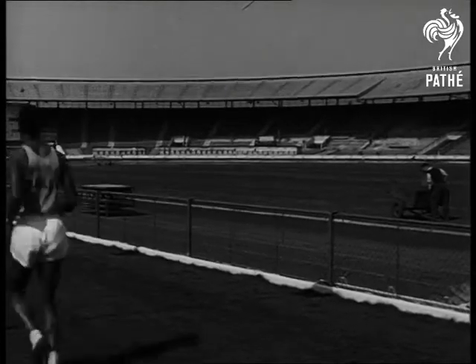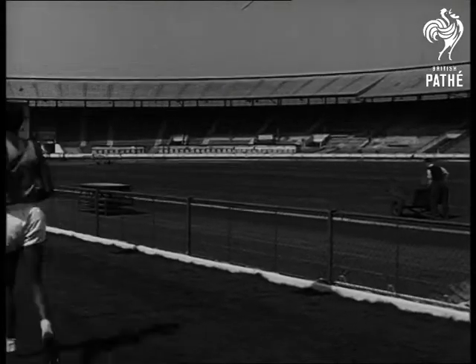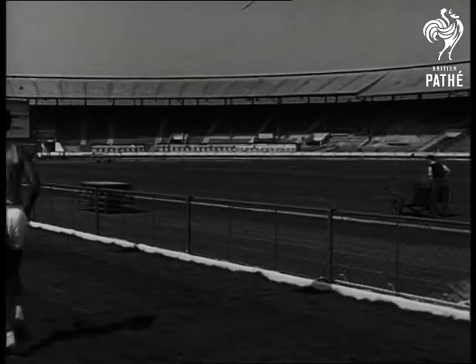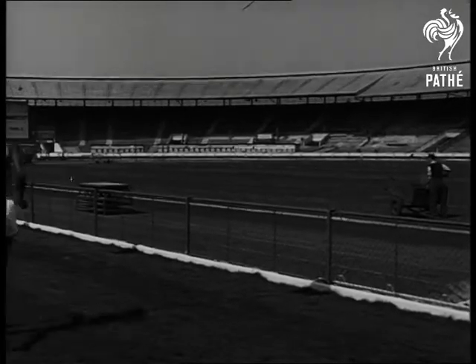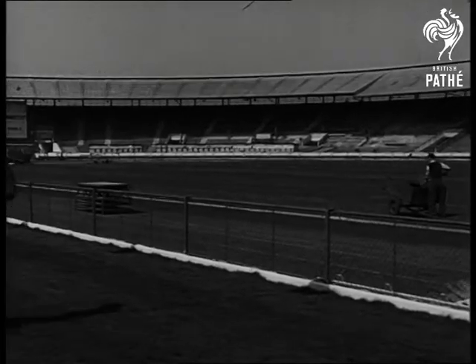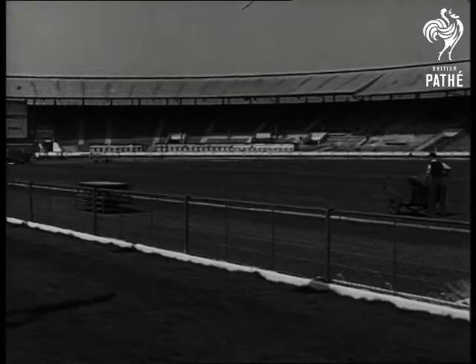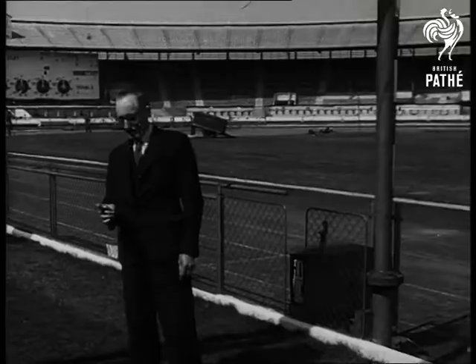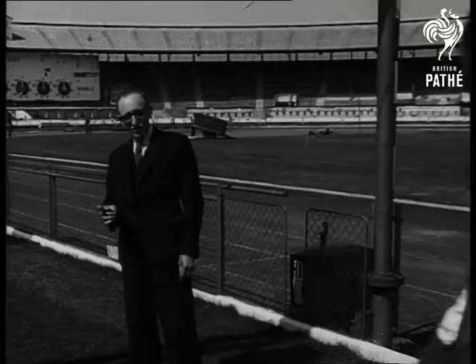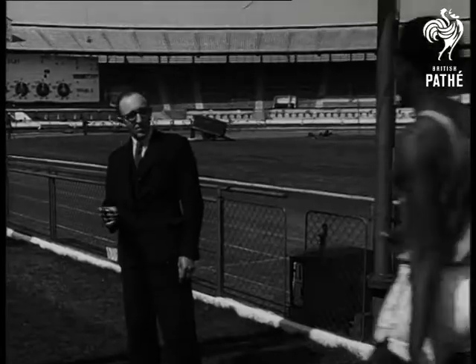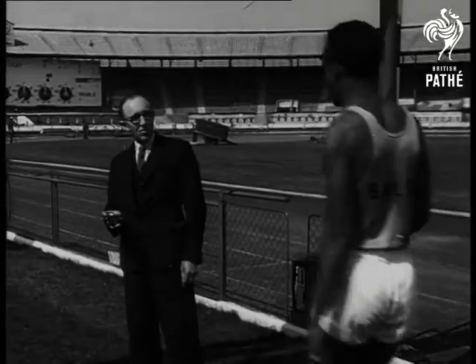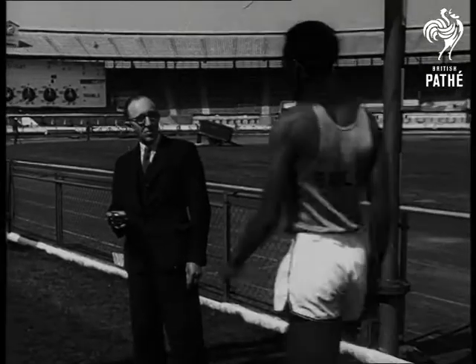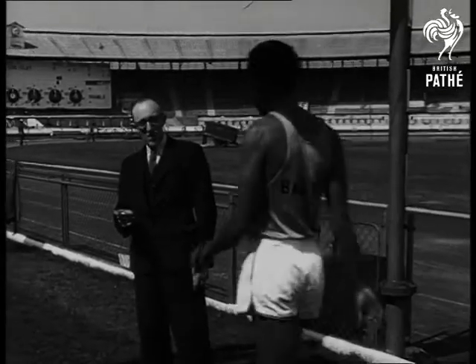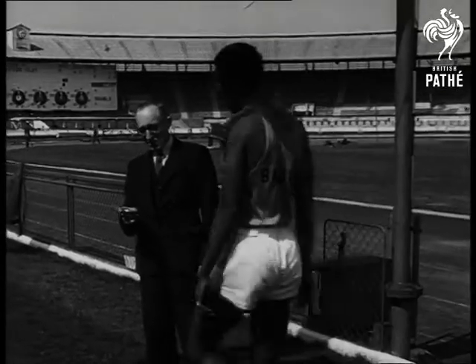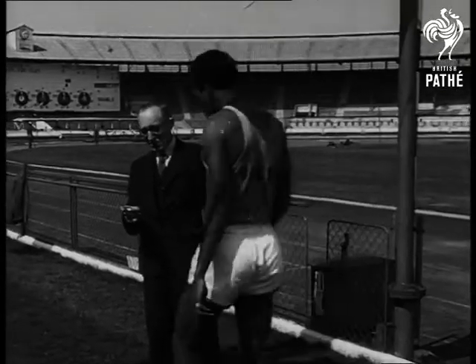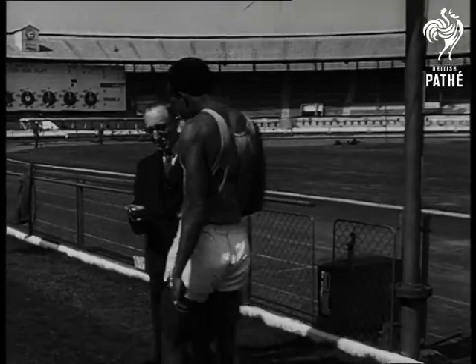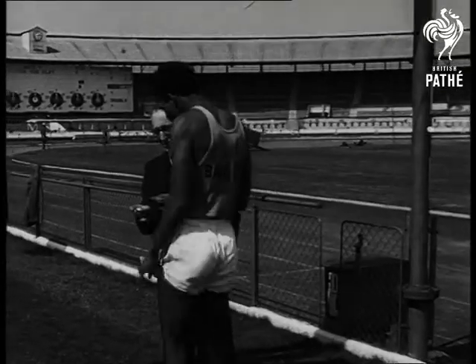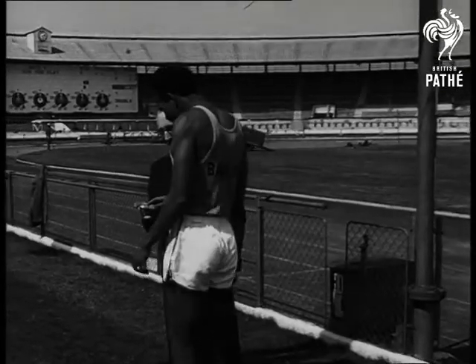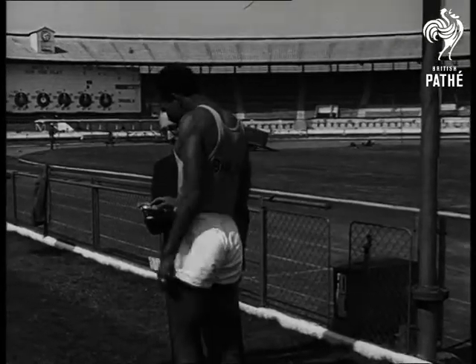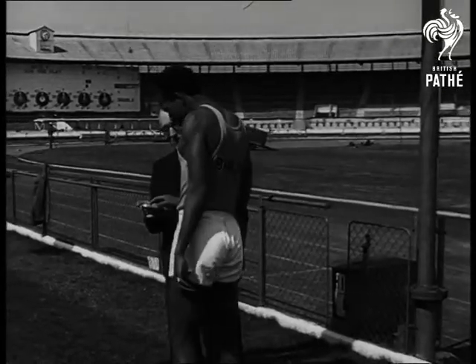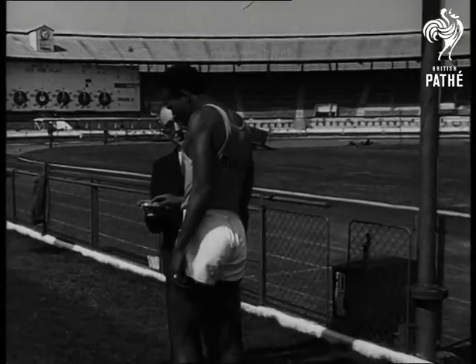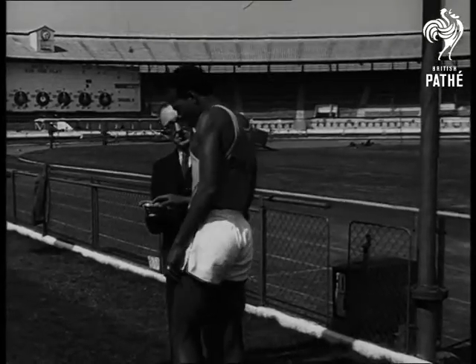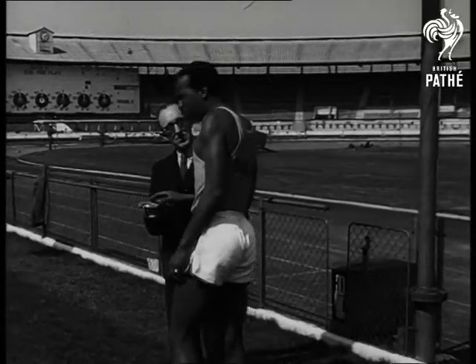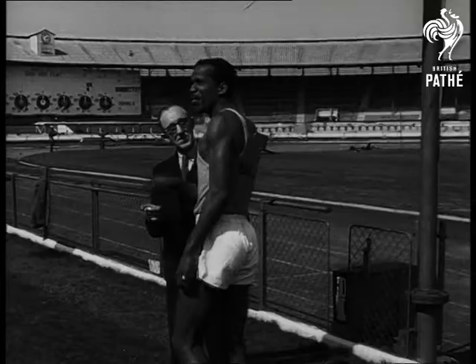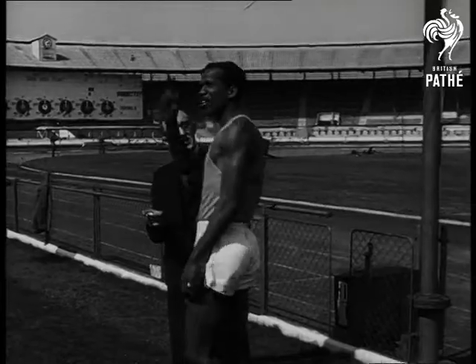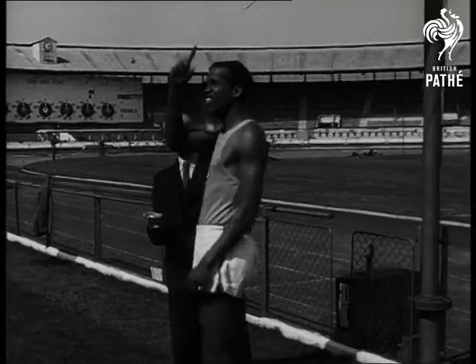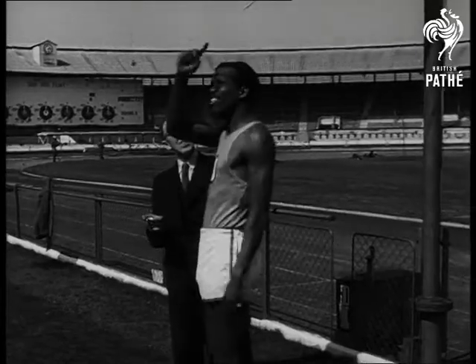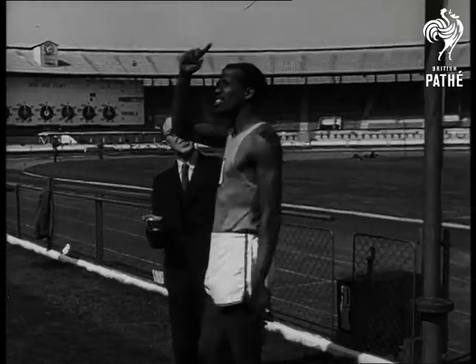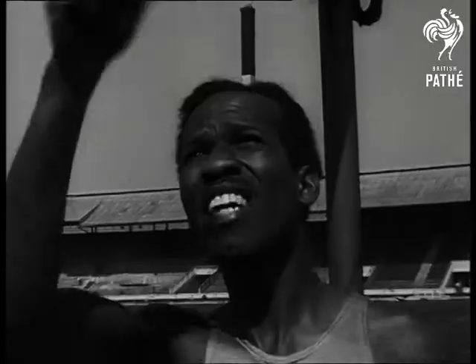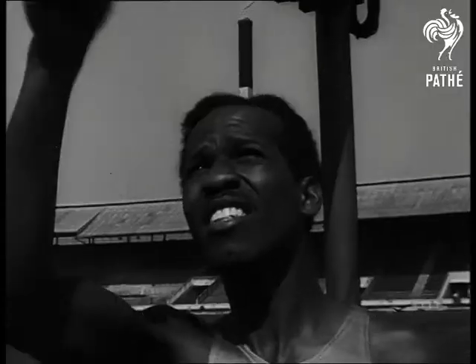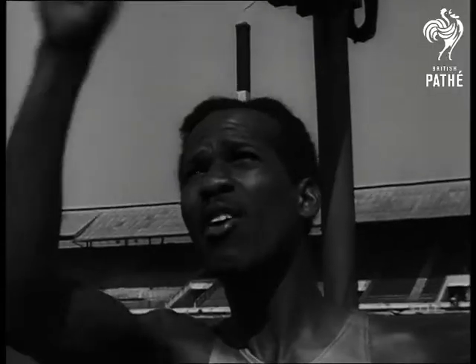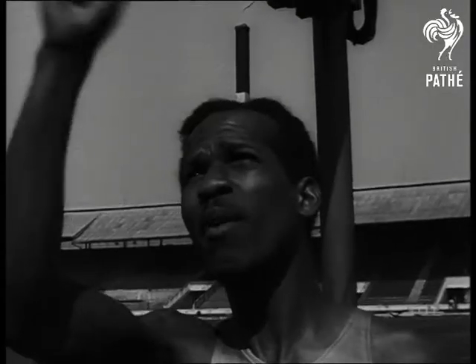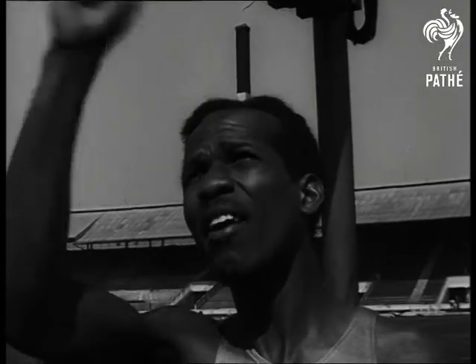After checking his speed with the timekeeper, Bailey decides to step it up. So, another signal to the man in the control box.